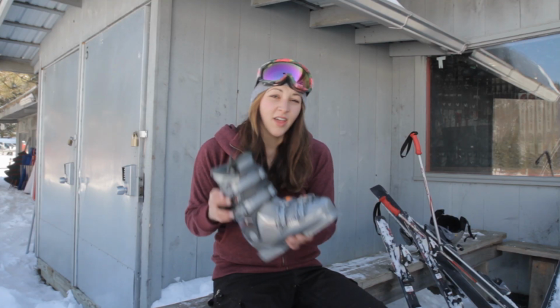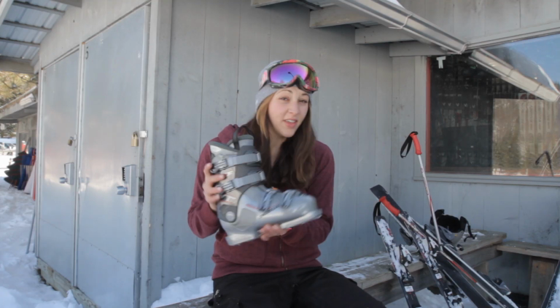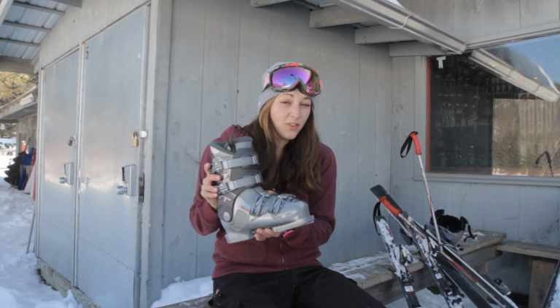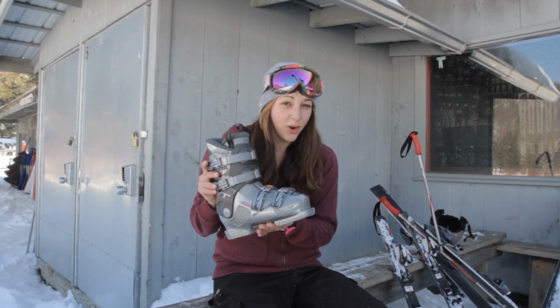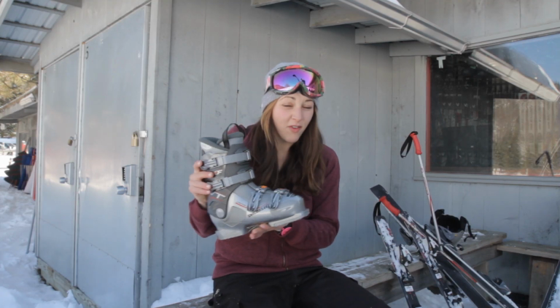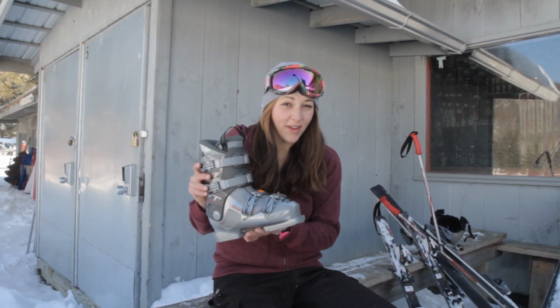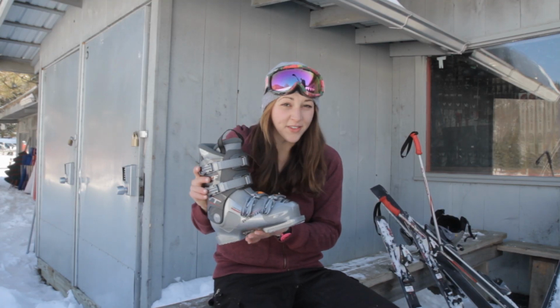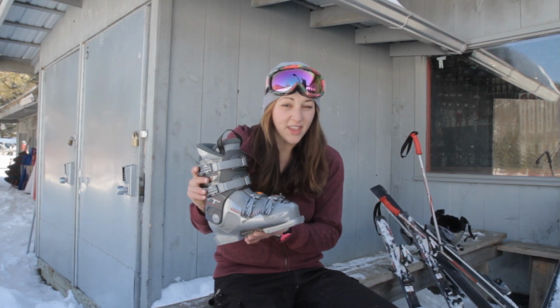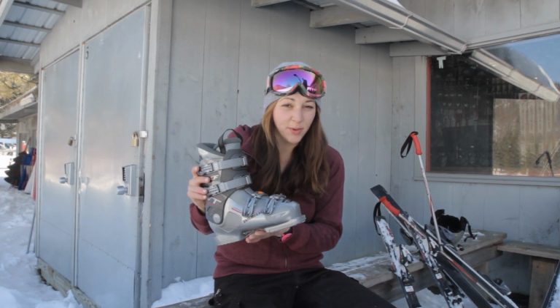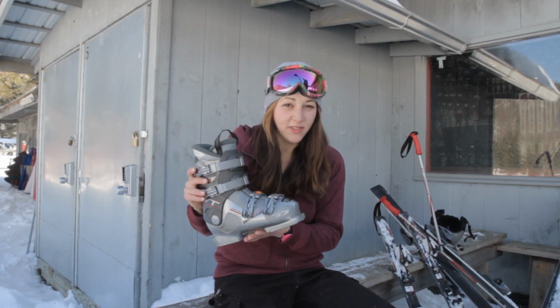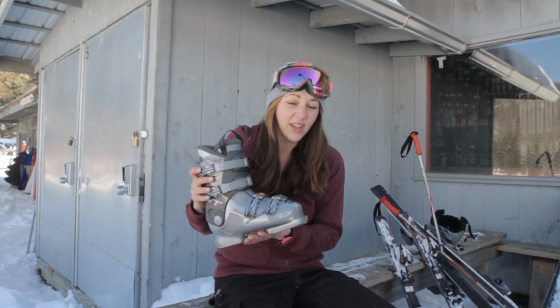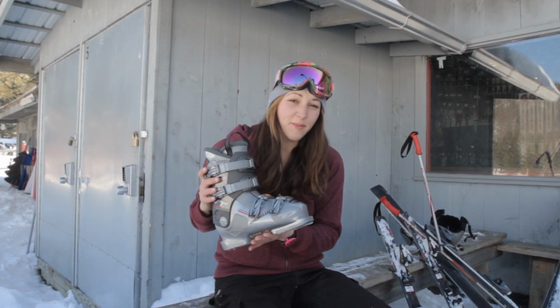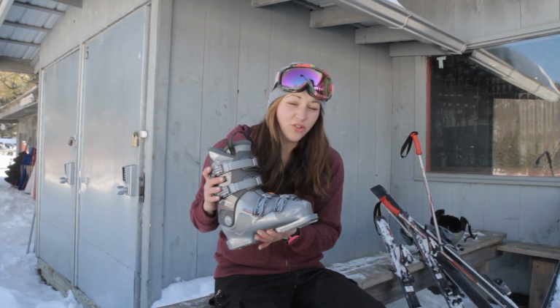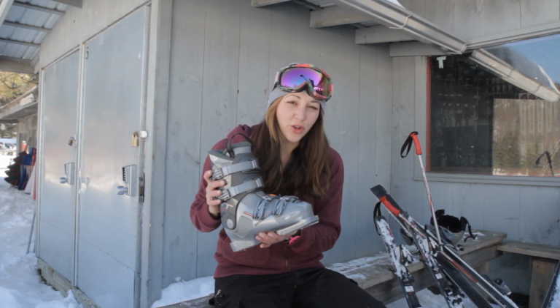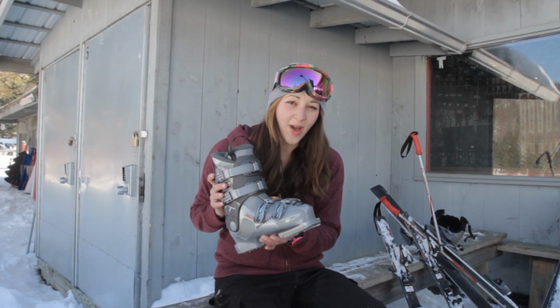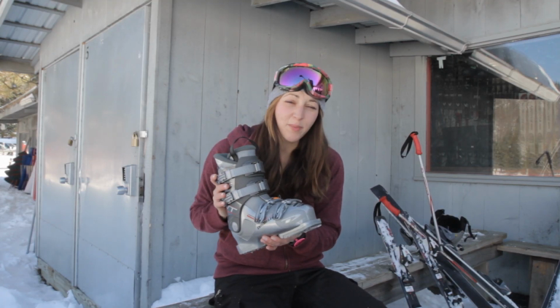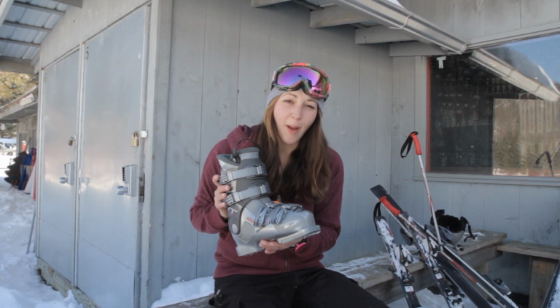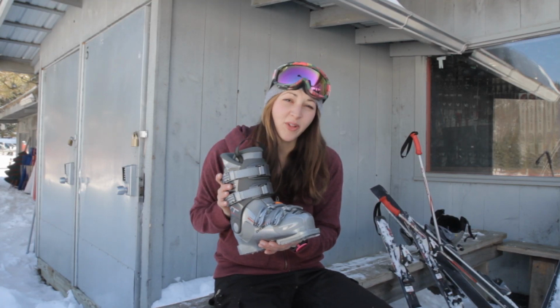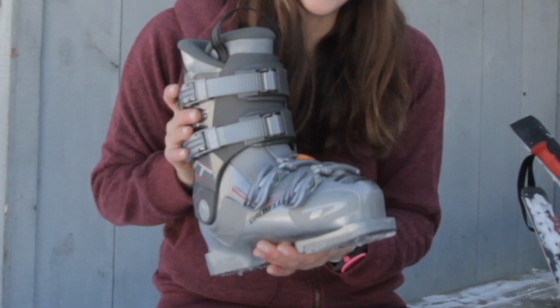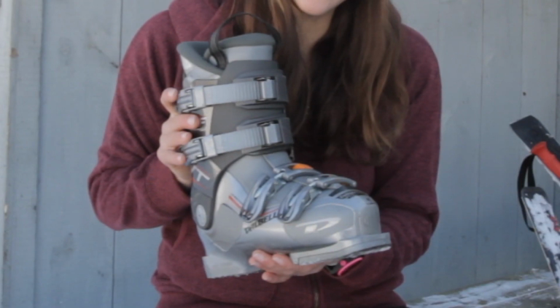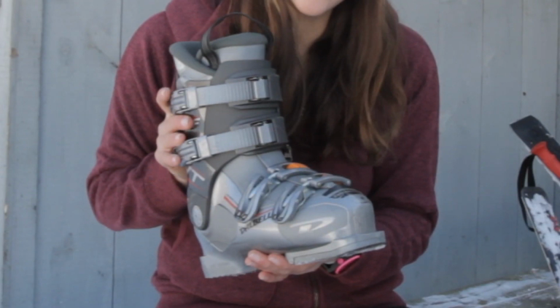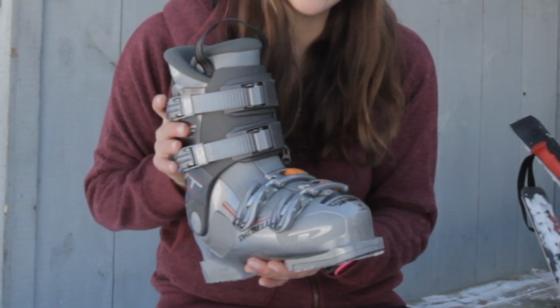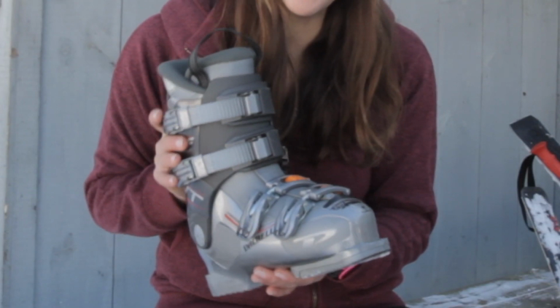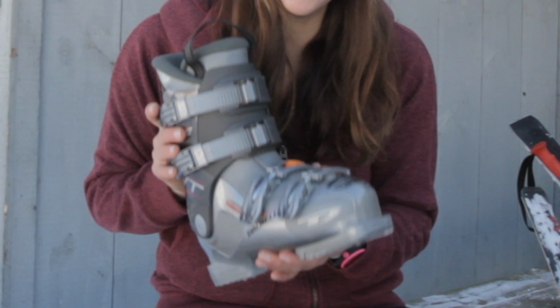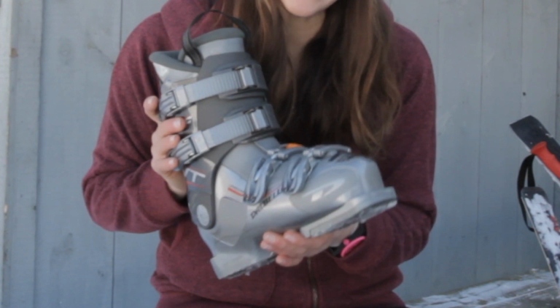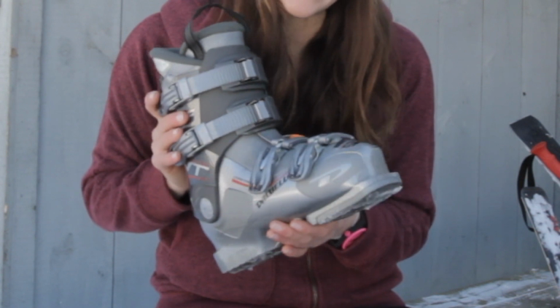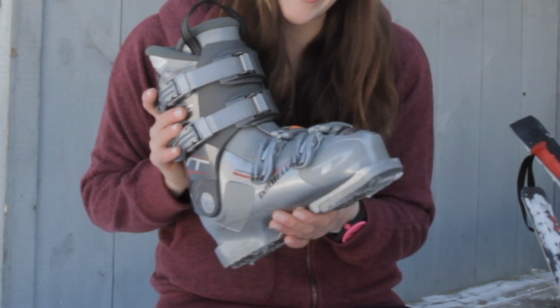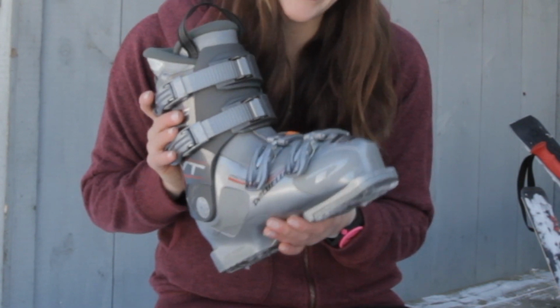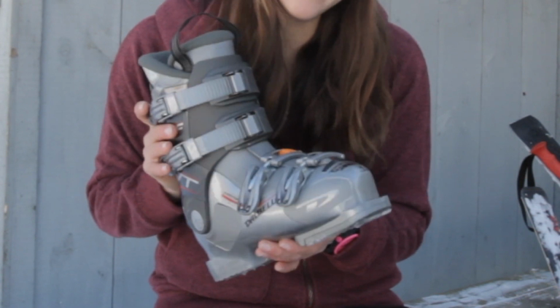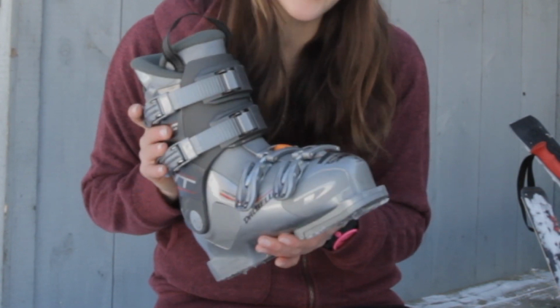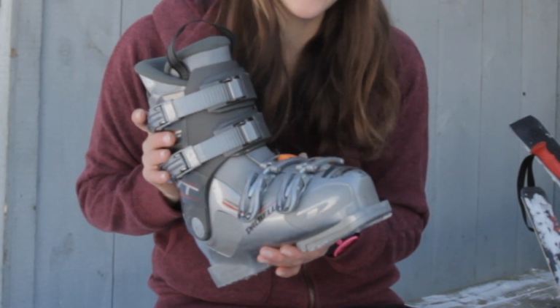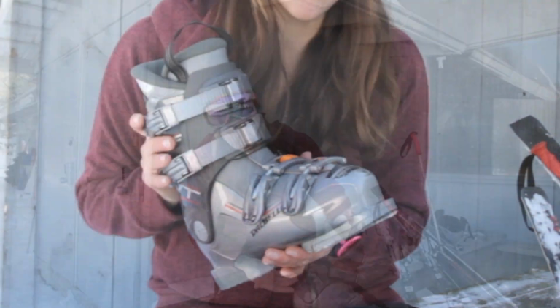This is one of our rental ski boots, and I'm going to show you how to properly get into this boot and get into your skis.